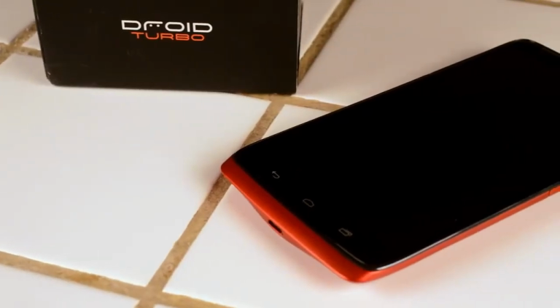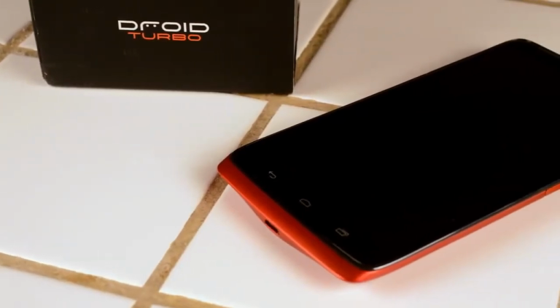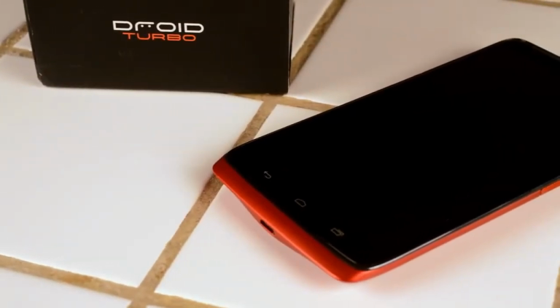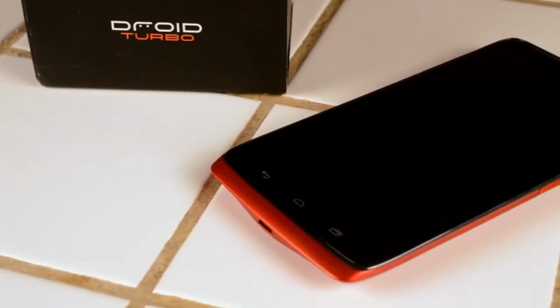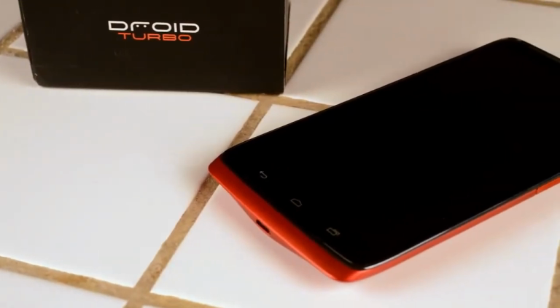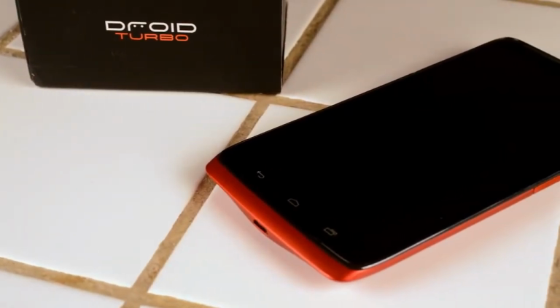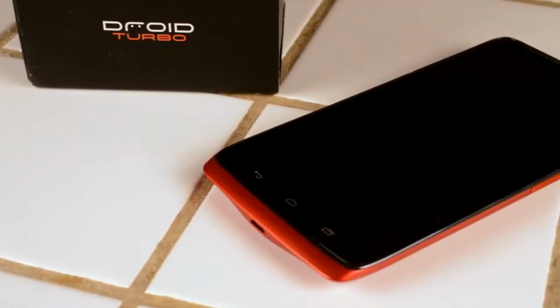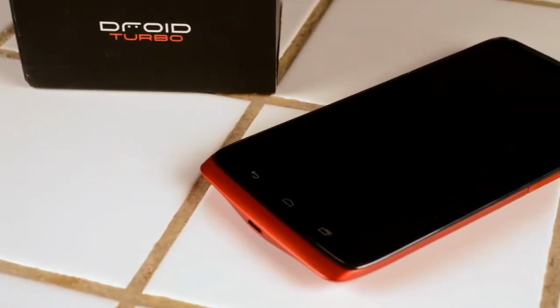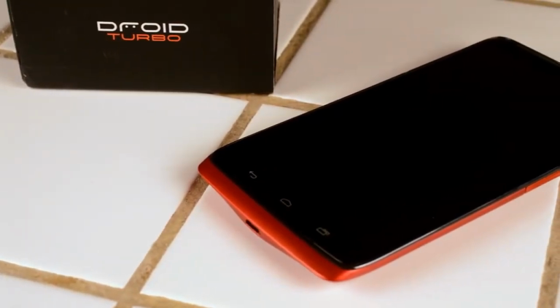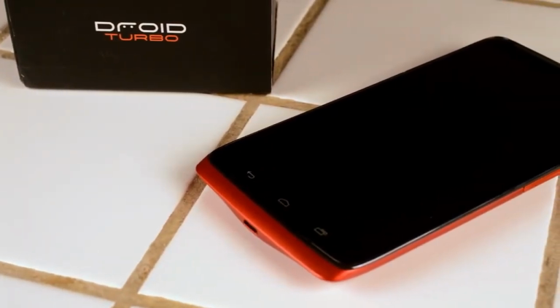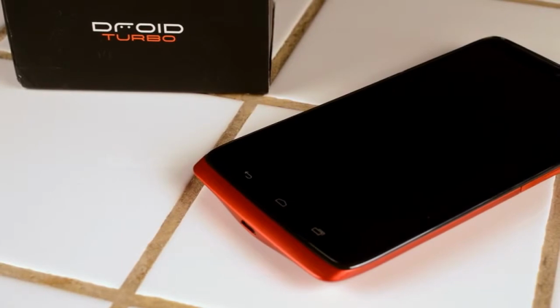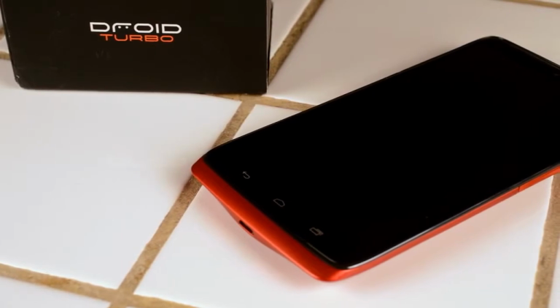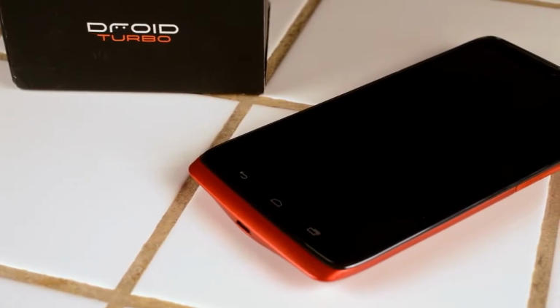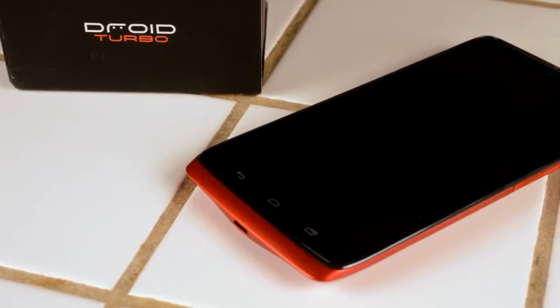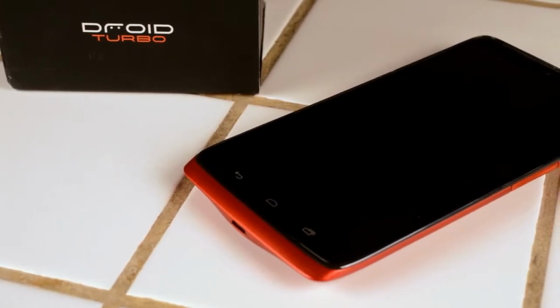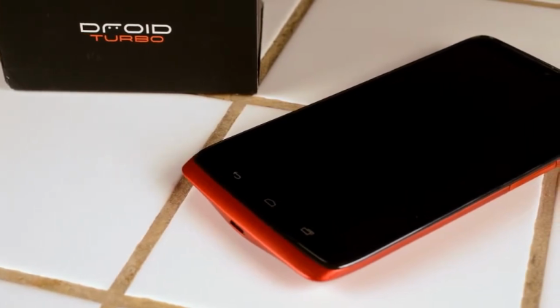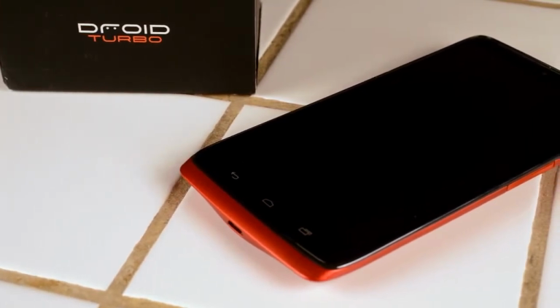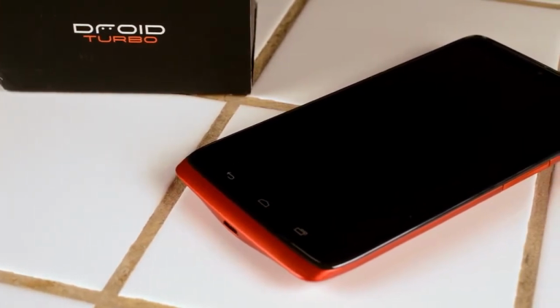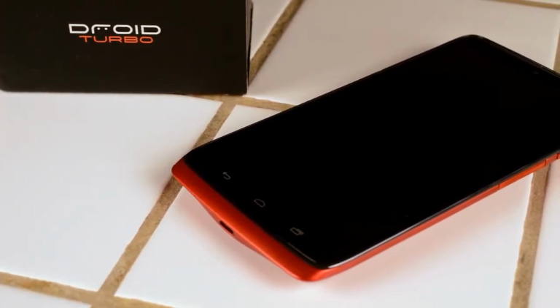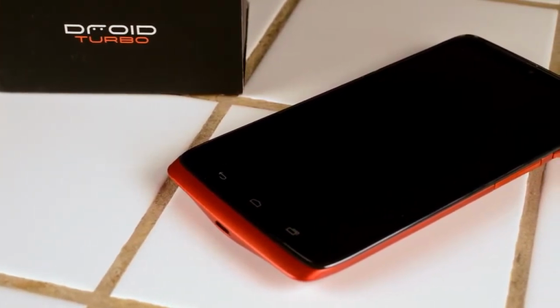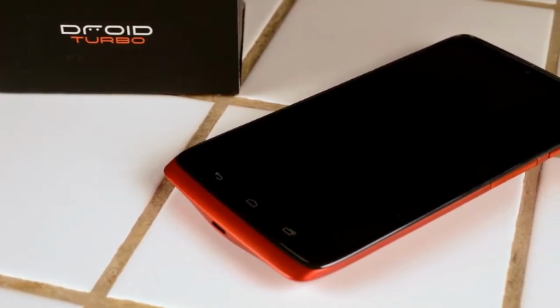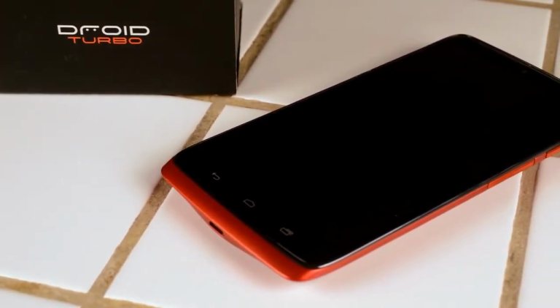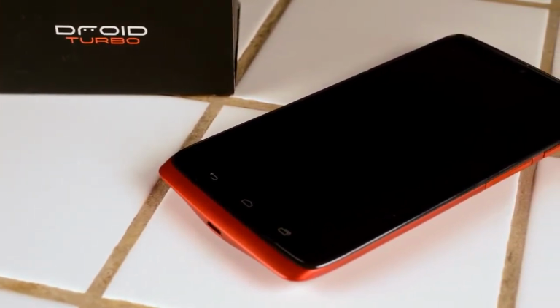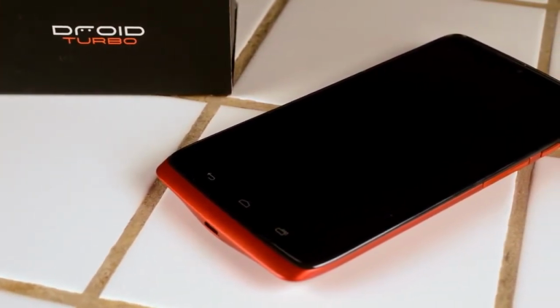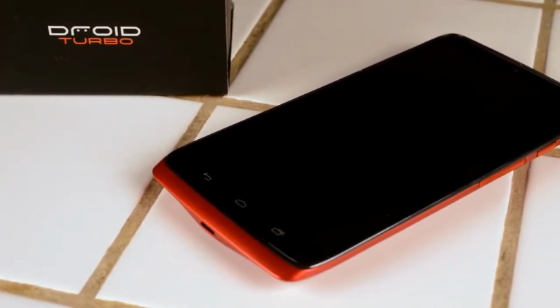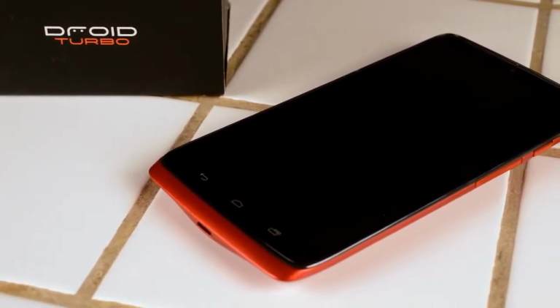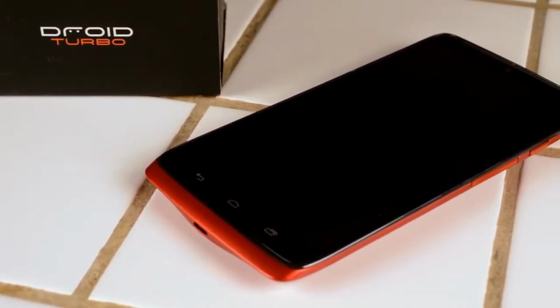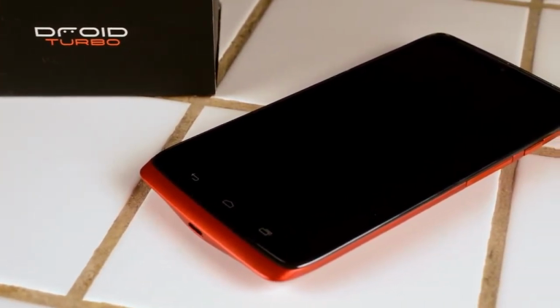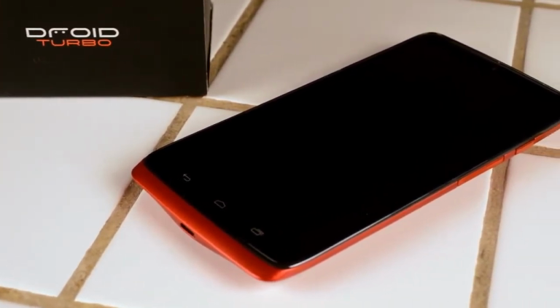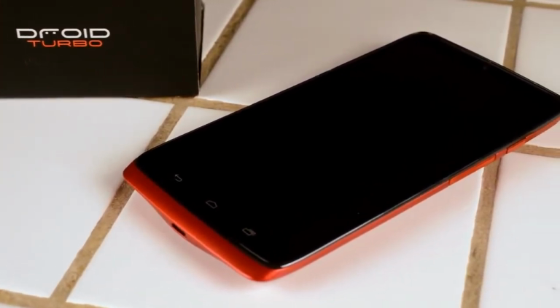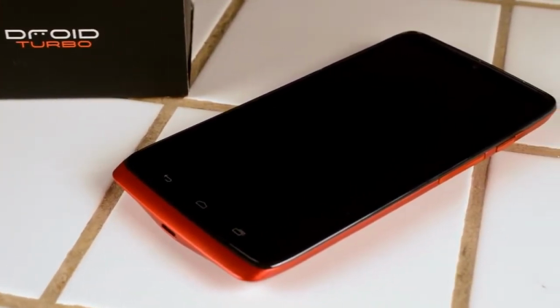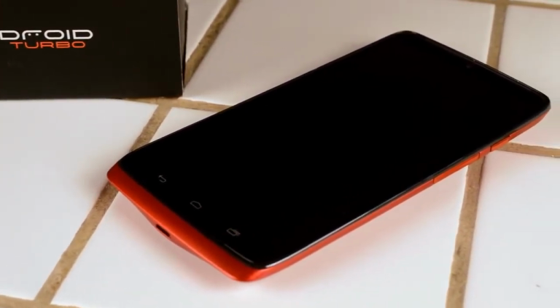Hello guys, this is Edgar with MobileGeeks.com. I've been using the Motorola Droid Turbo for a few weeks and I'm ready to tell you all about it. So let's jump into this review.